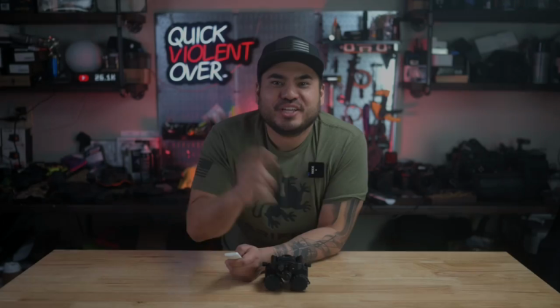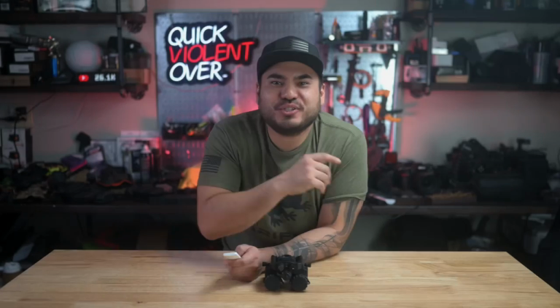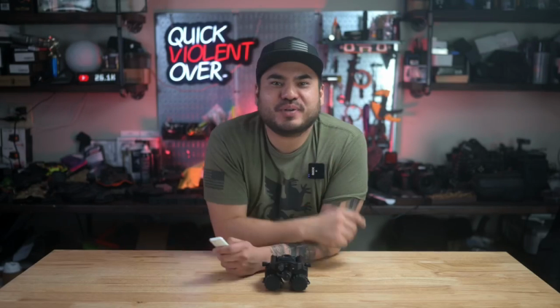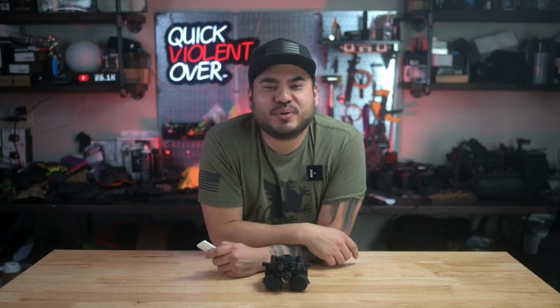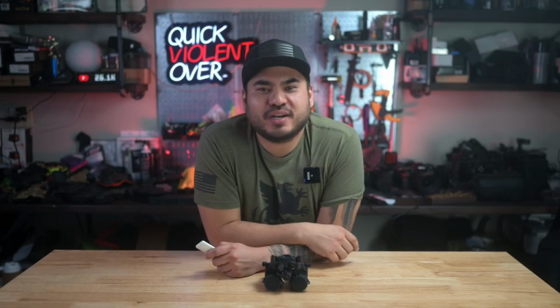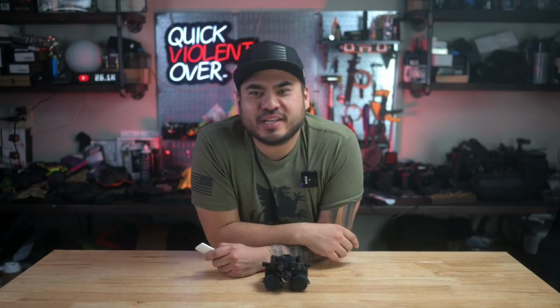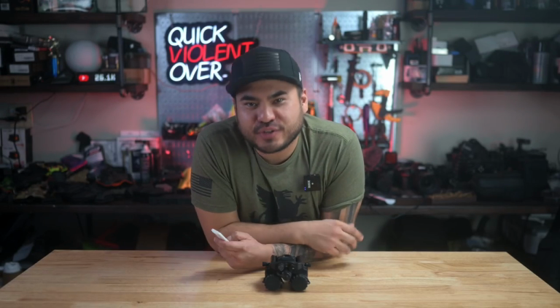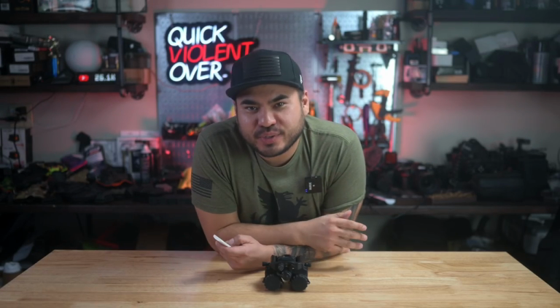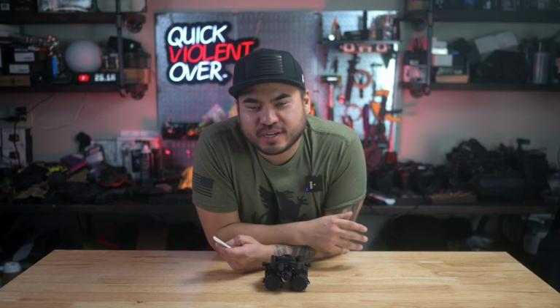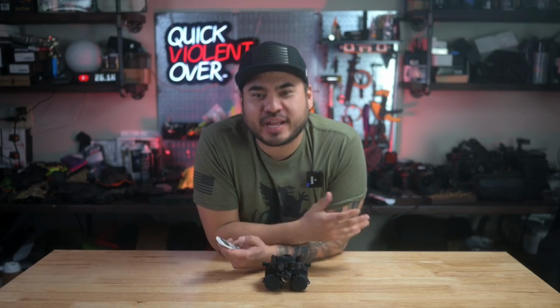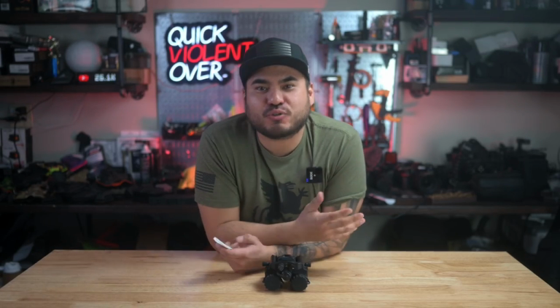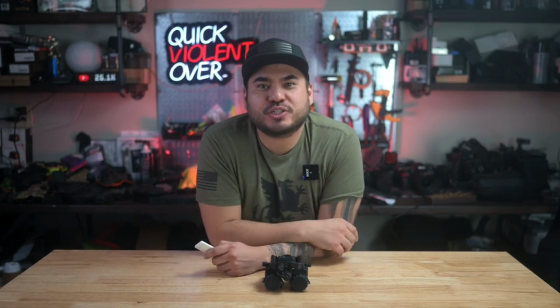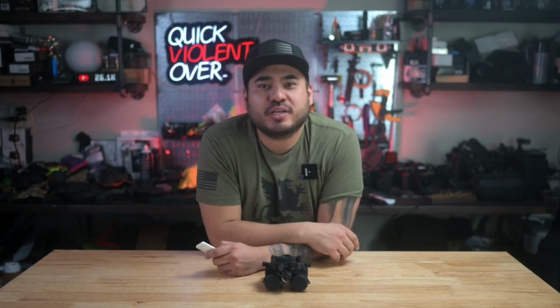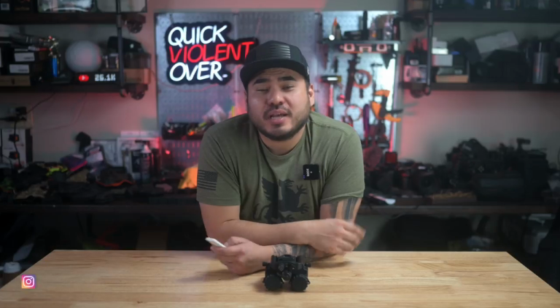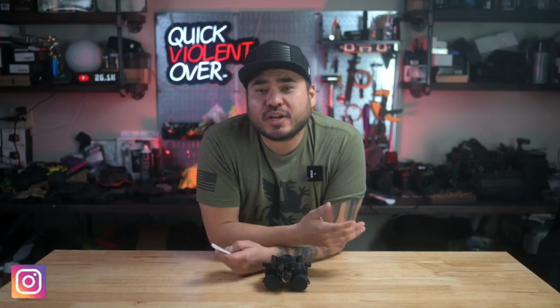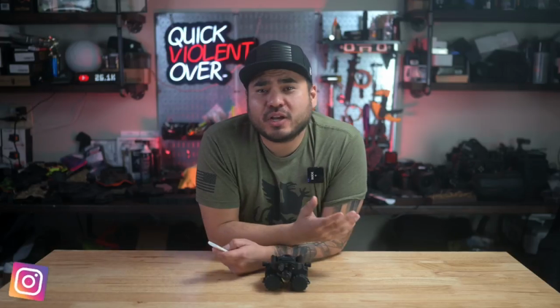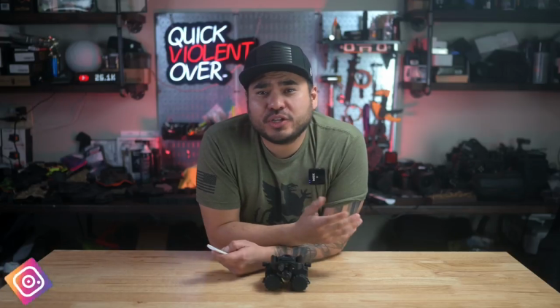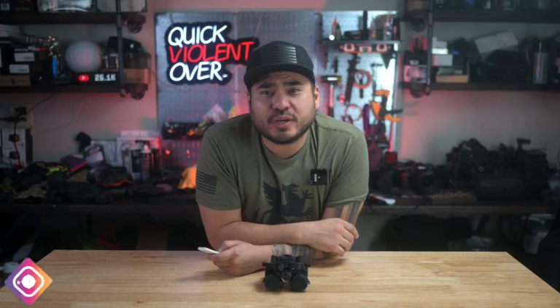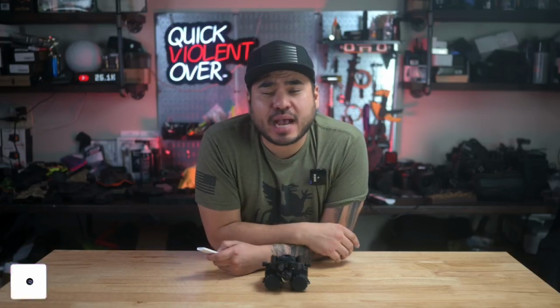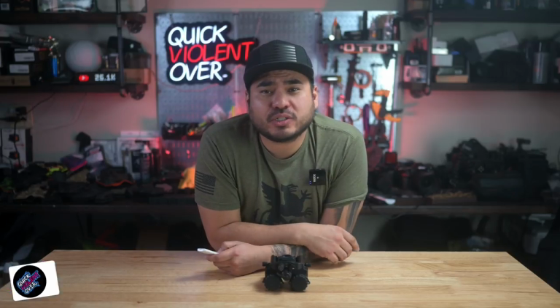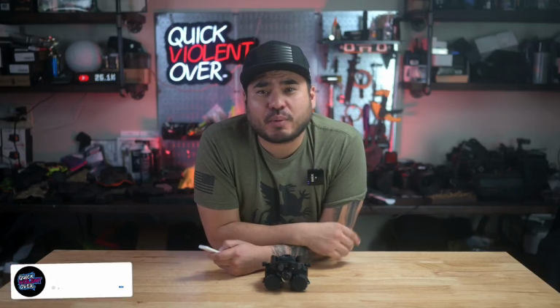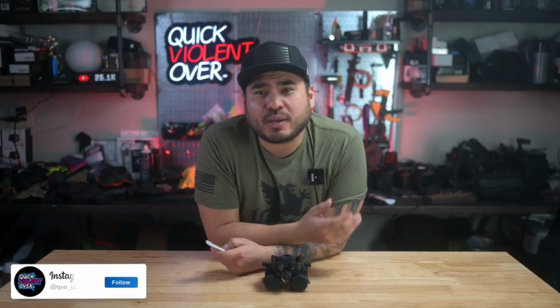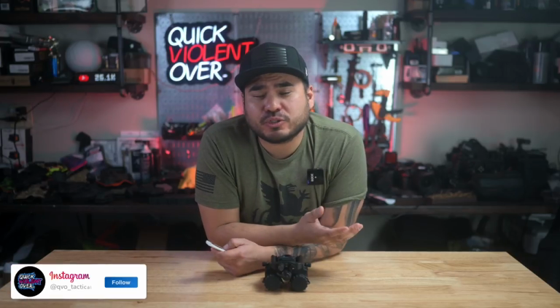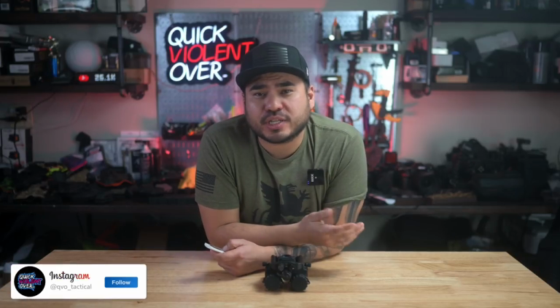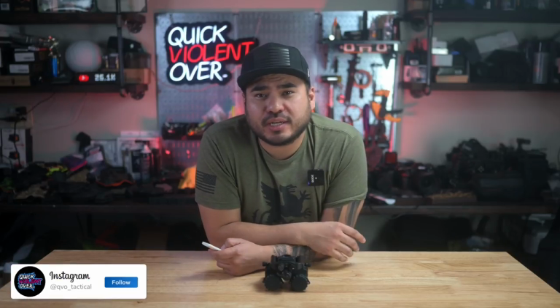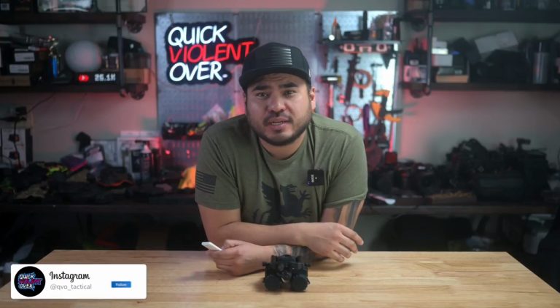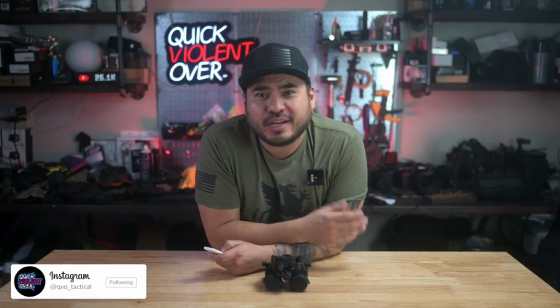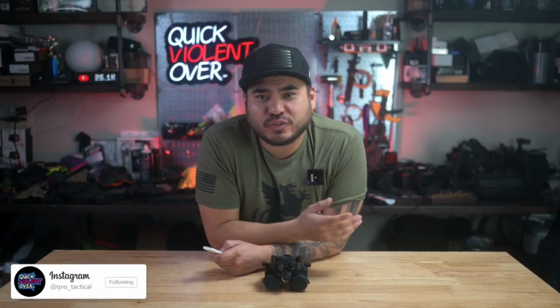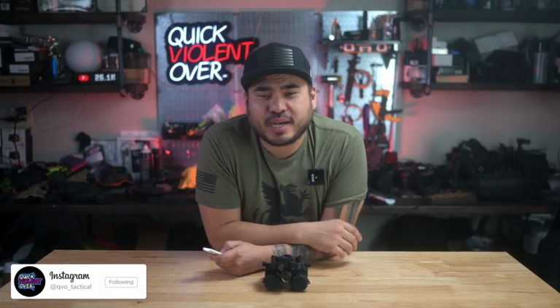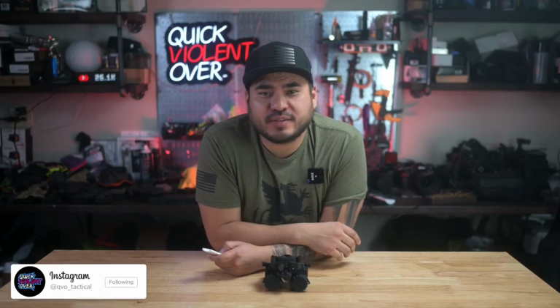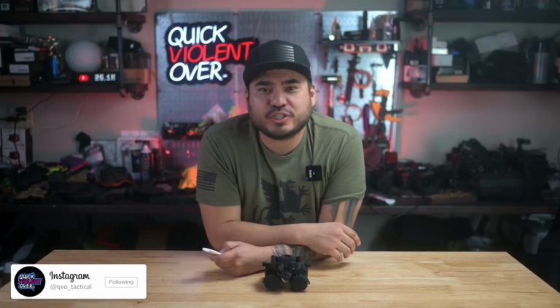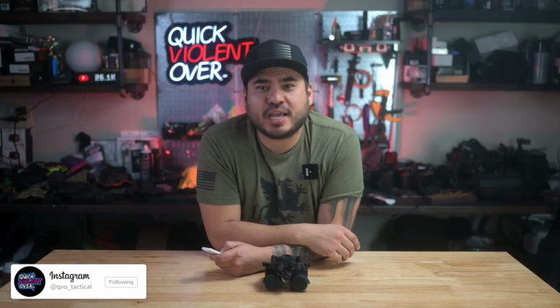YouTube, what's going on? If you're new here, my name is Roger. I own a company called QBO Tactical, where we make holsters and gear, and also film content for this channel.